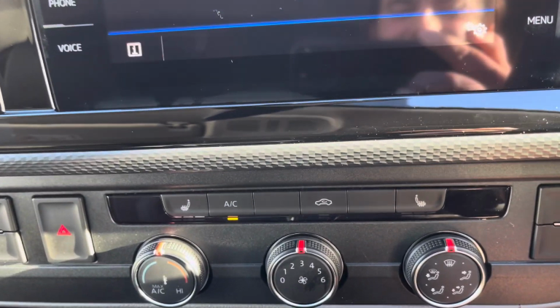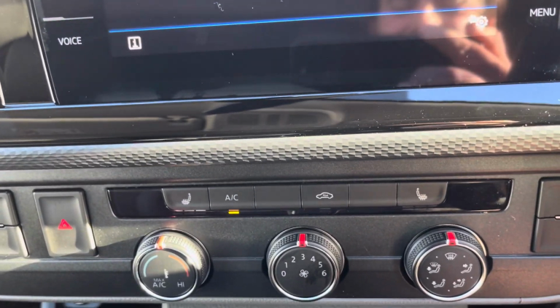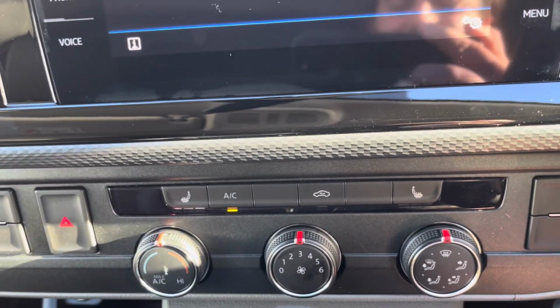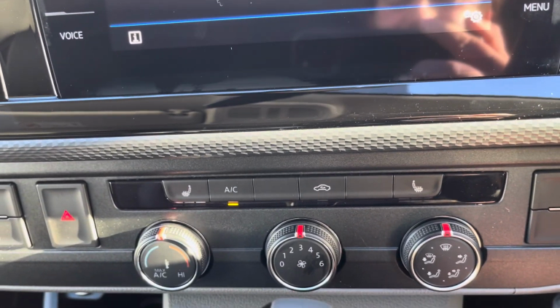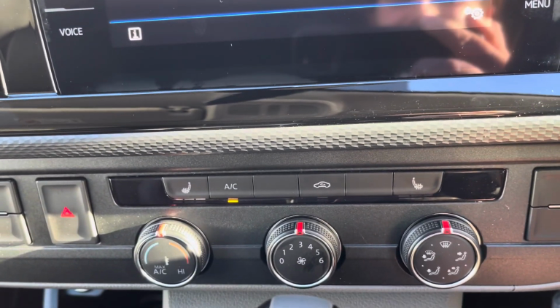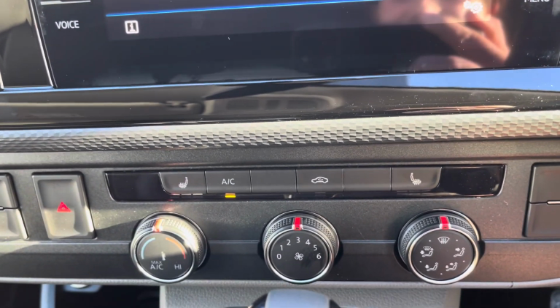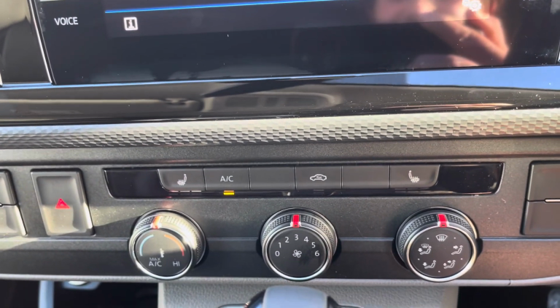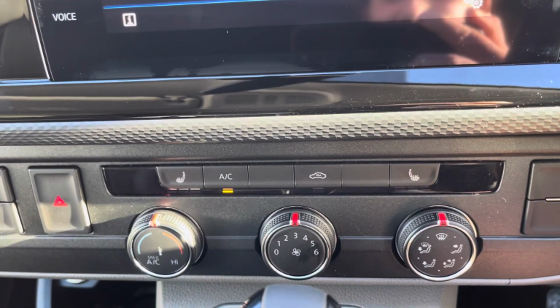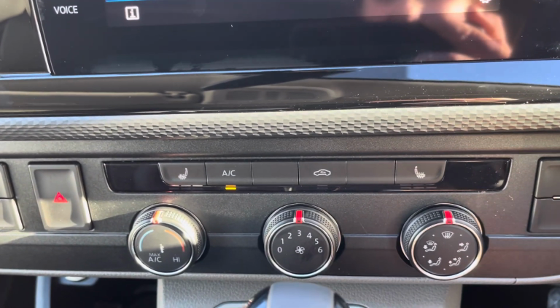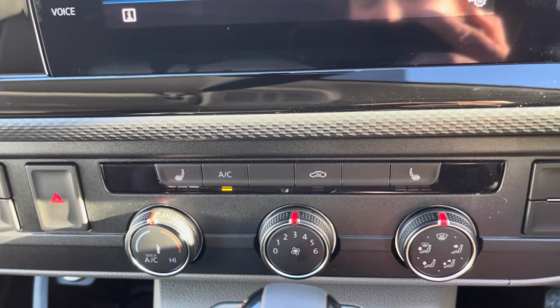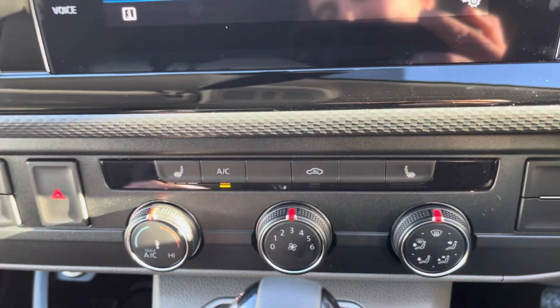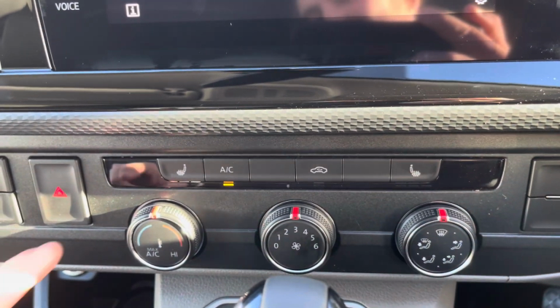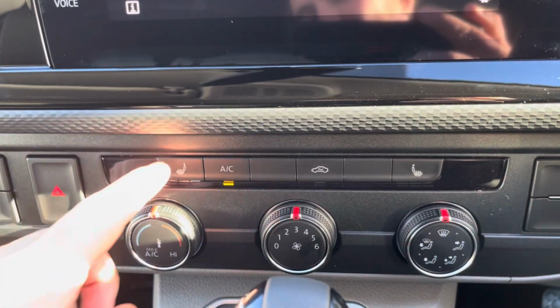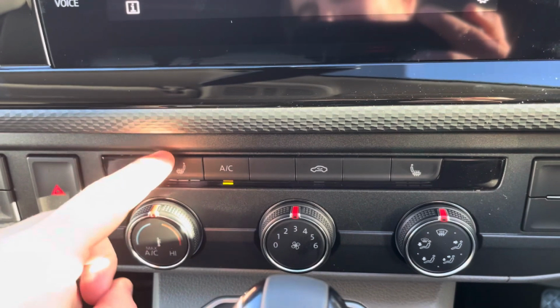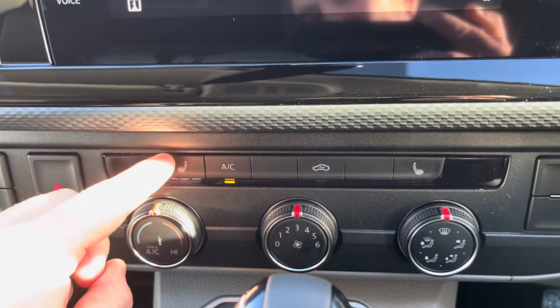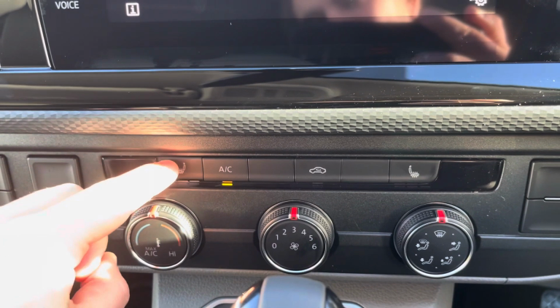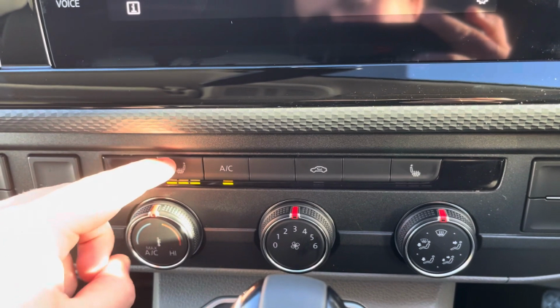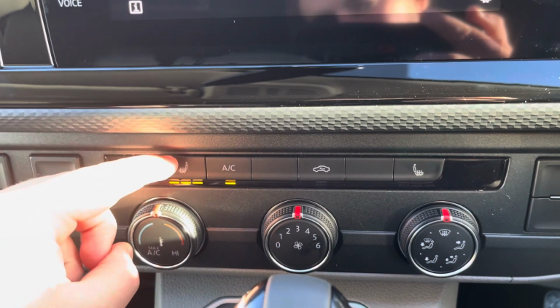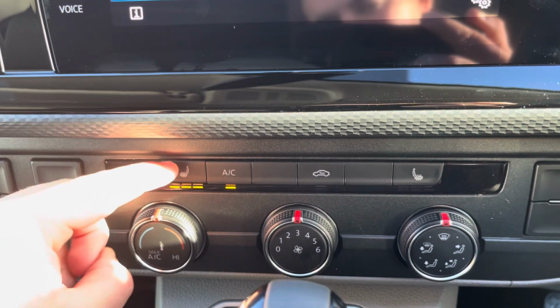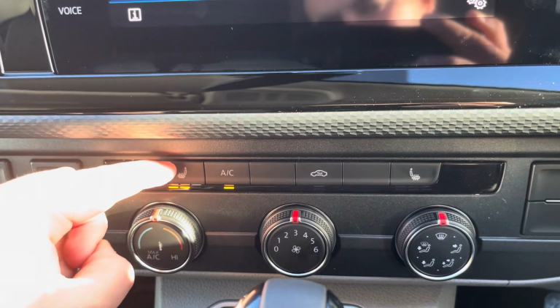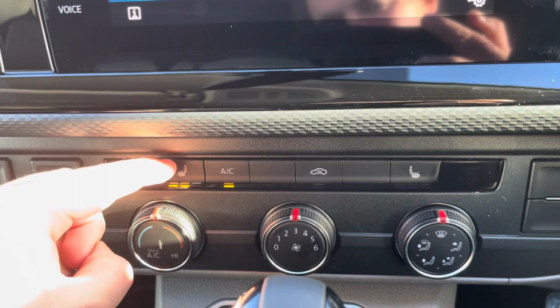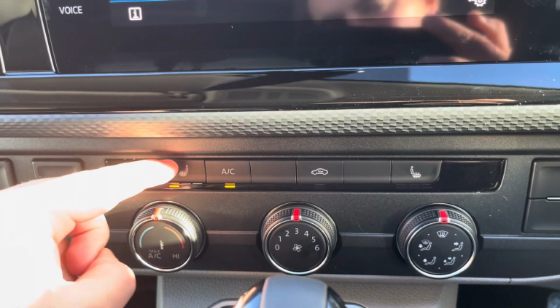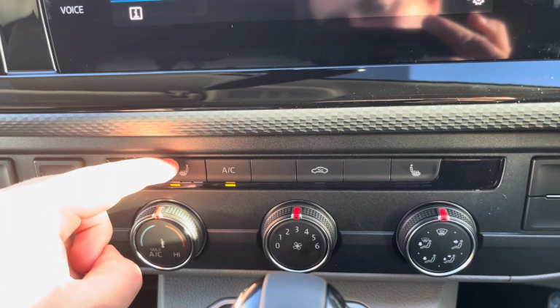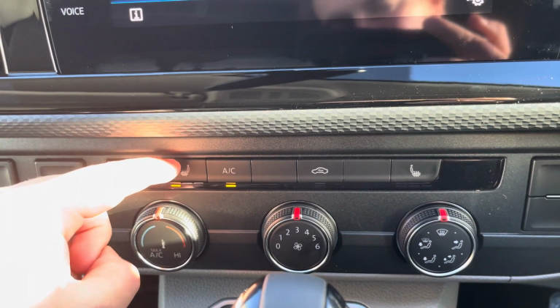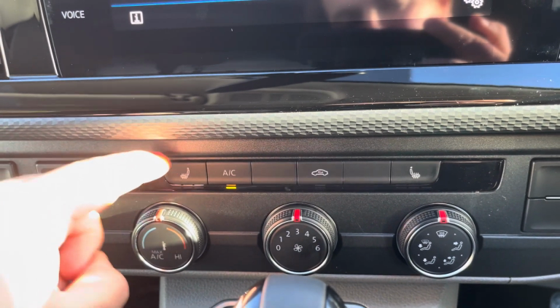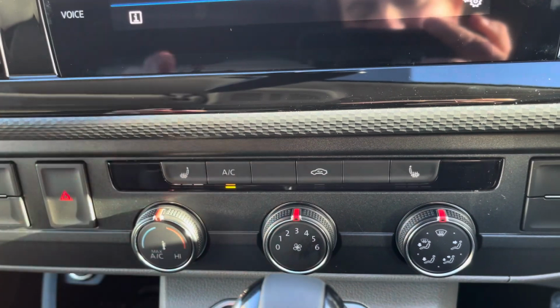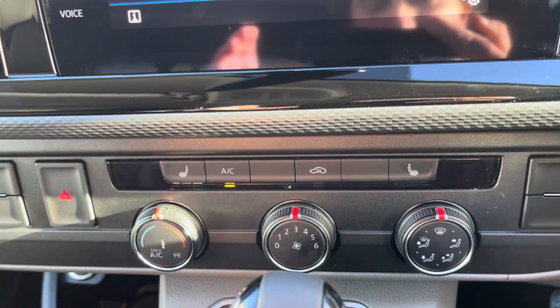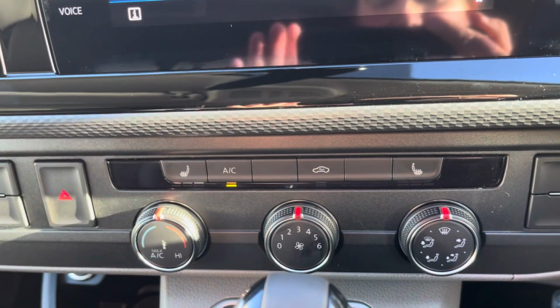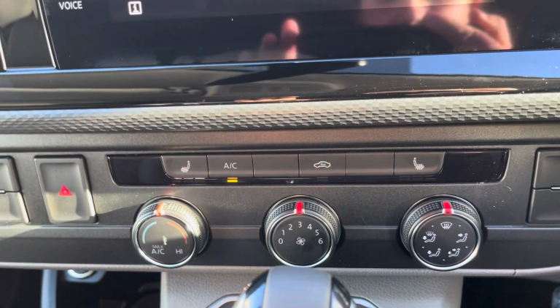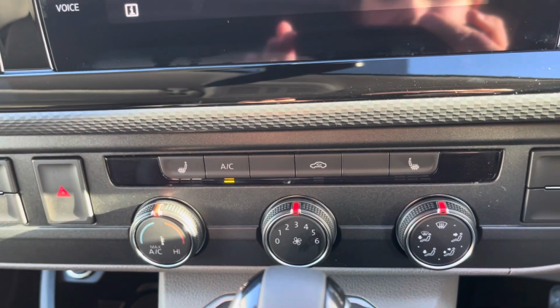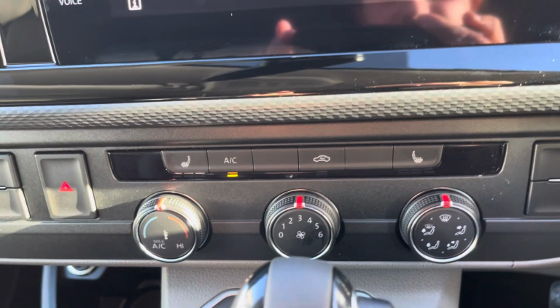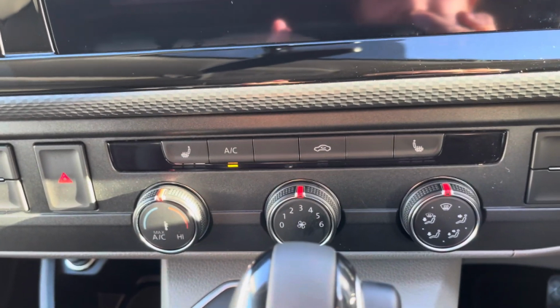Electronically controlled air conditioning makes sure that you stay comfortable on every journey, and the heated front seats aid in that factor also.